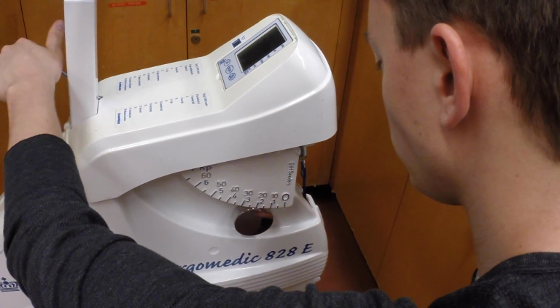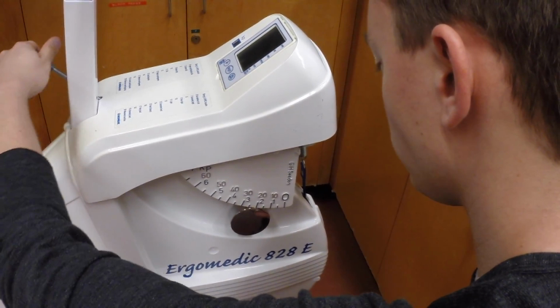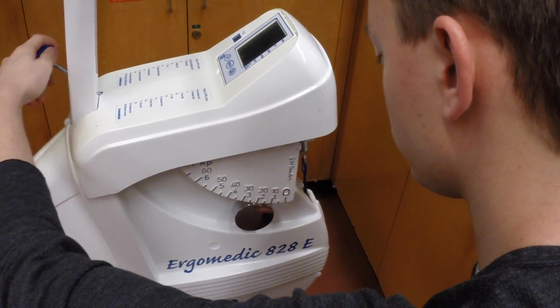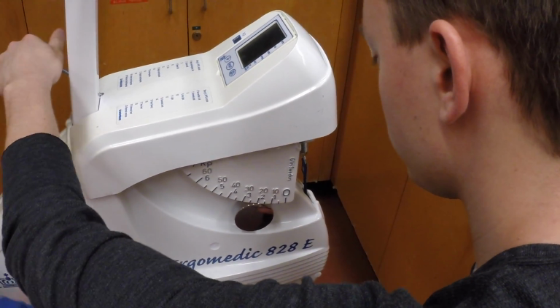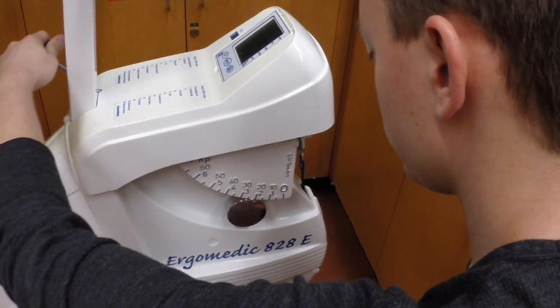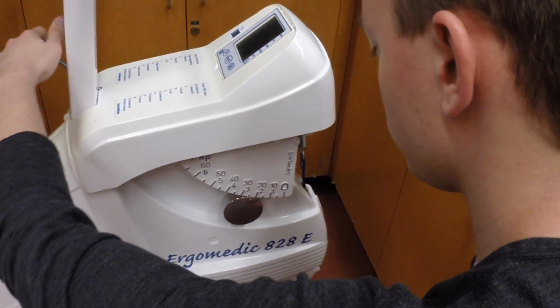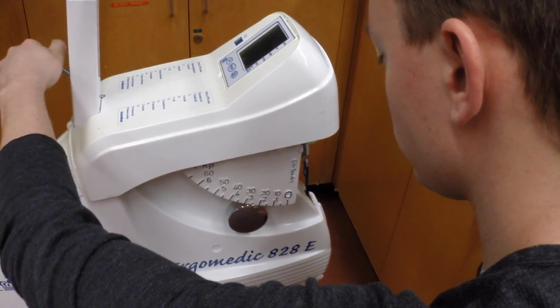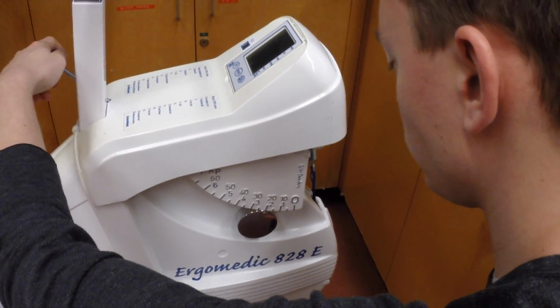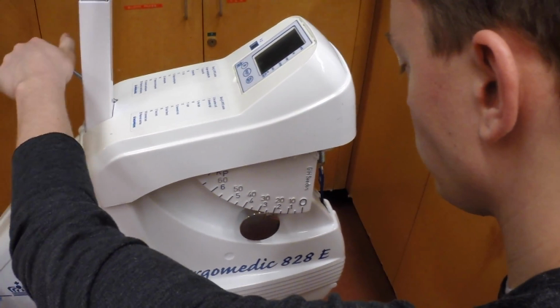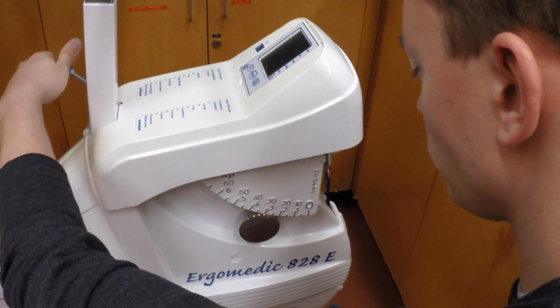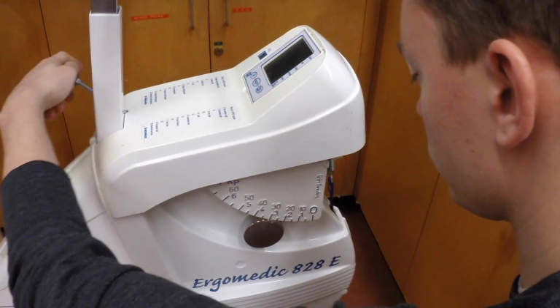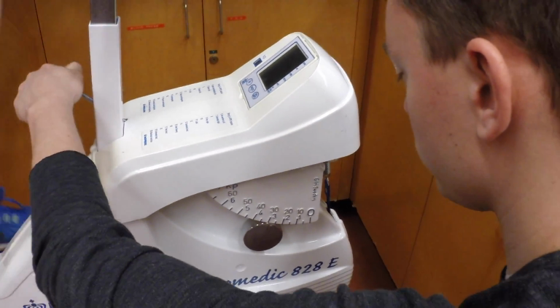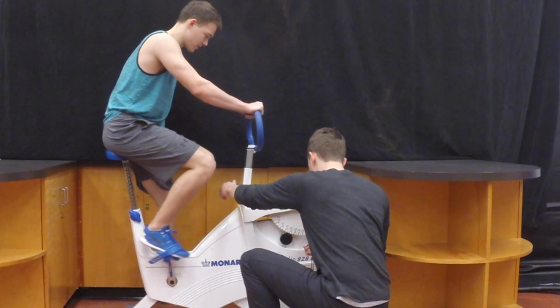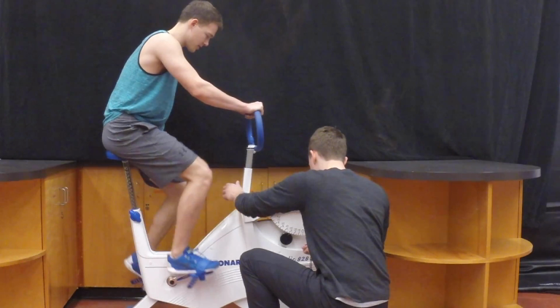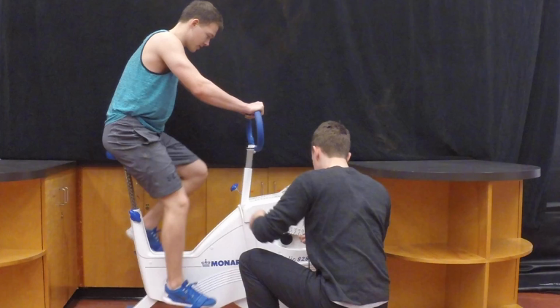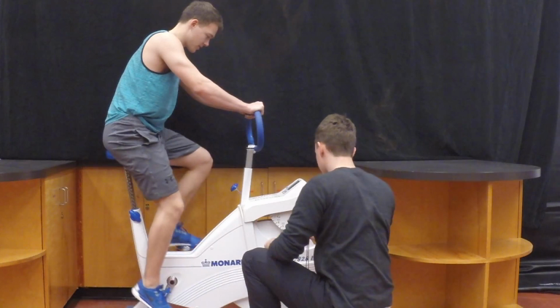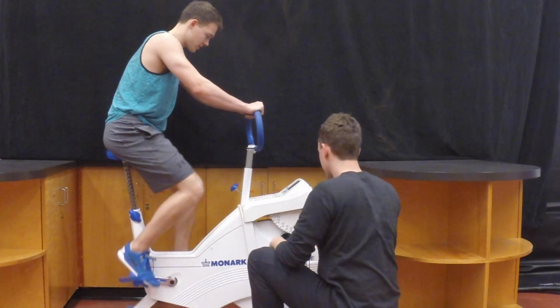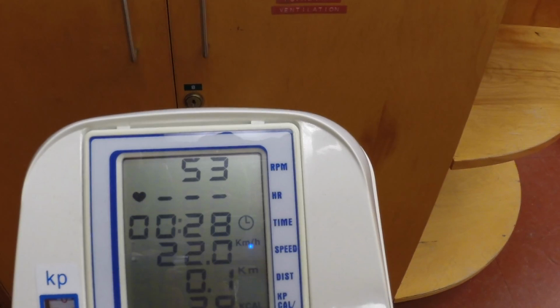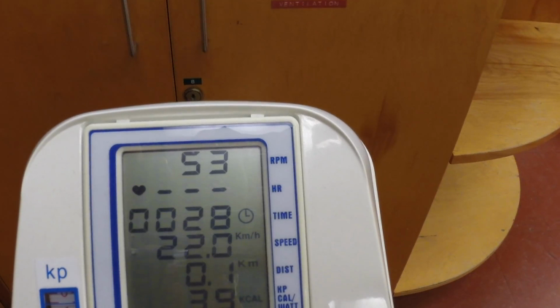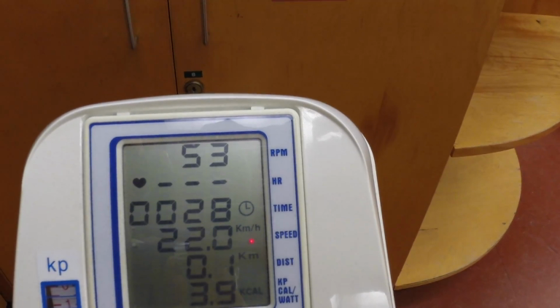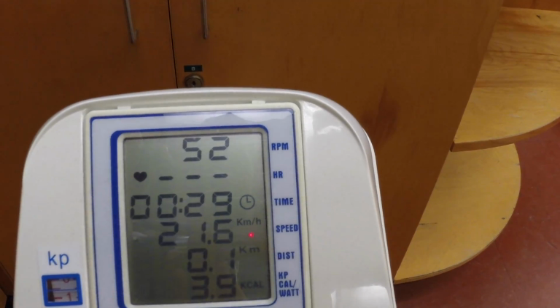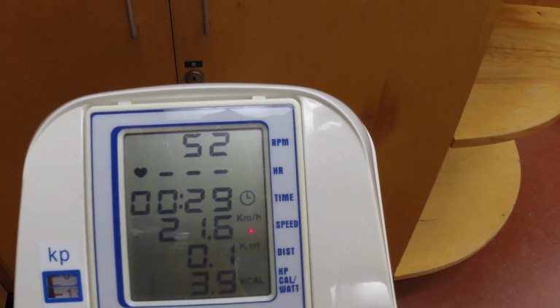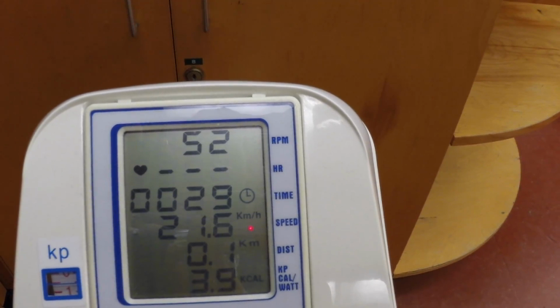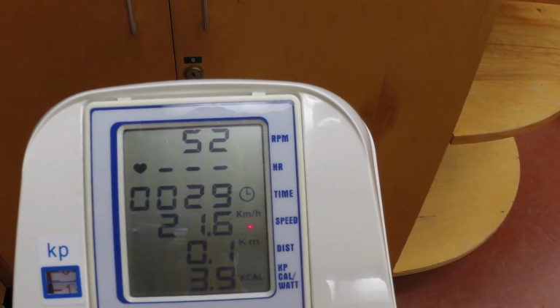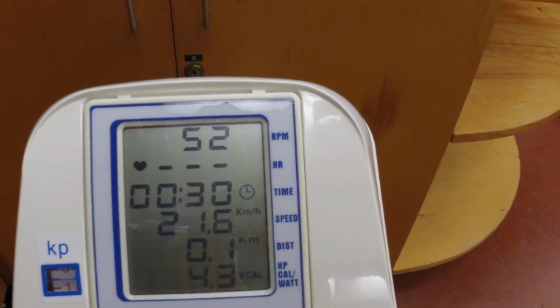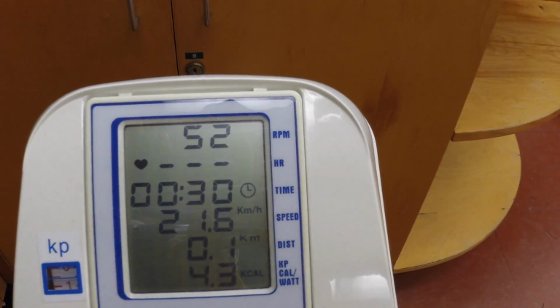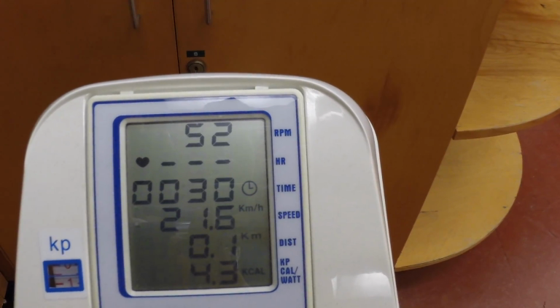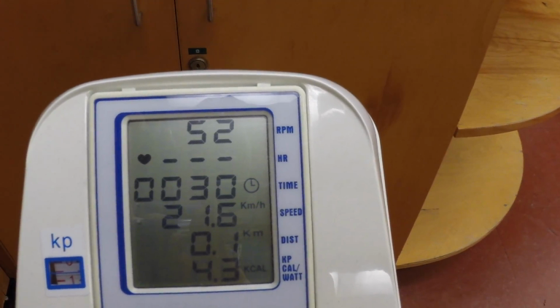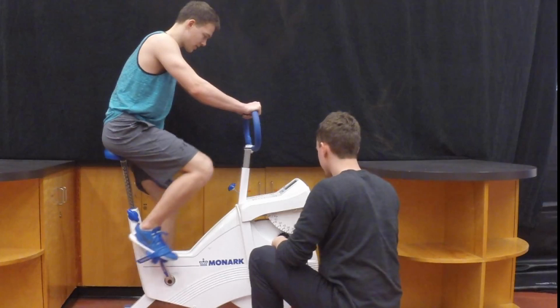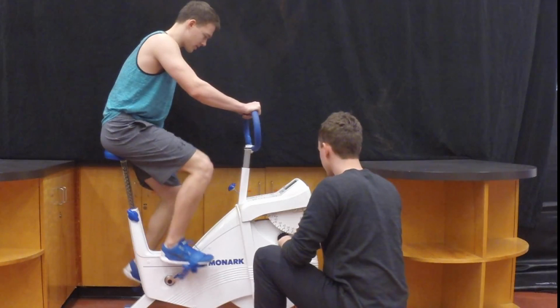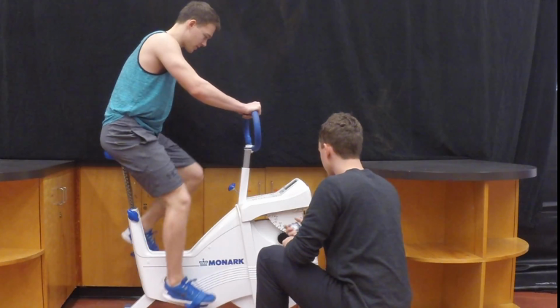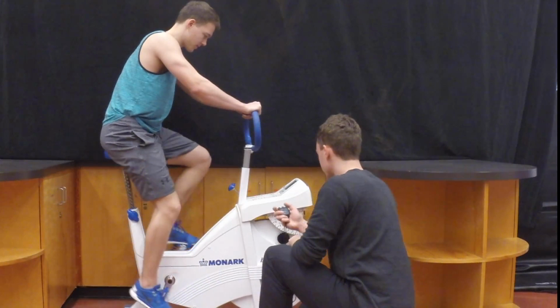The test is now started, so ask the client to pedal at a constant rate of 50 RPMs, and simultaneously start the timer.